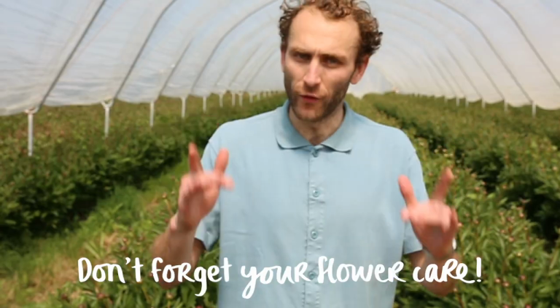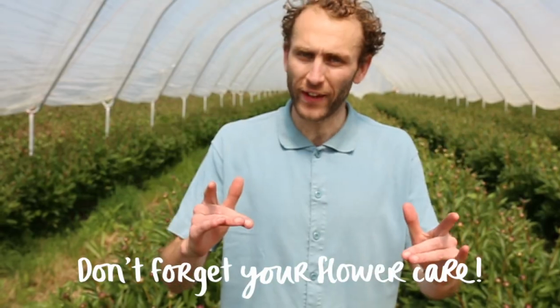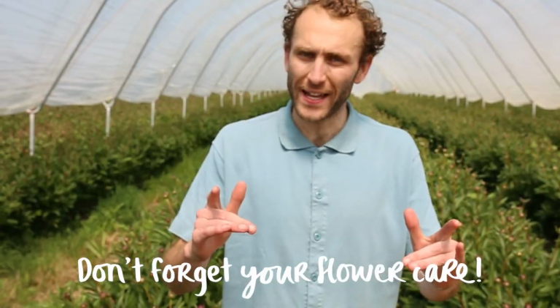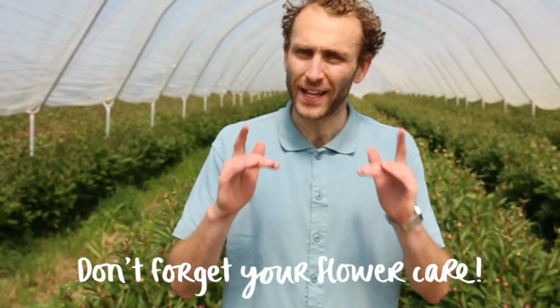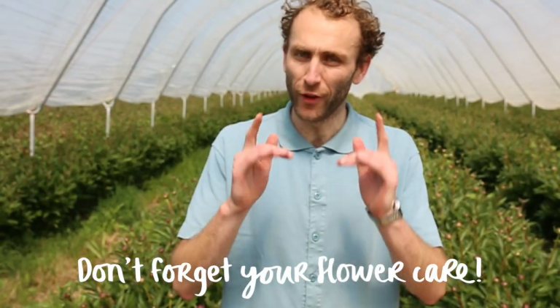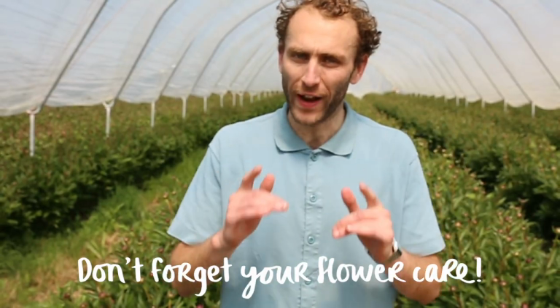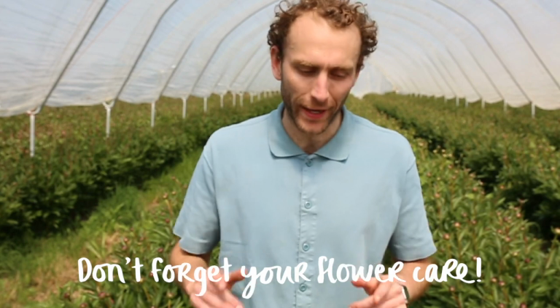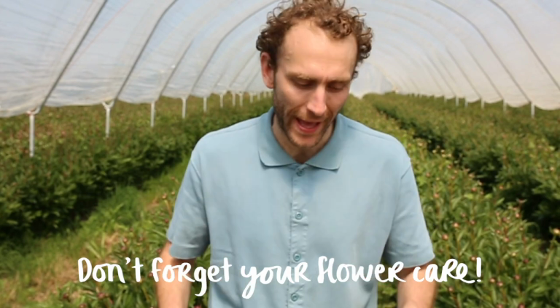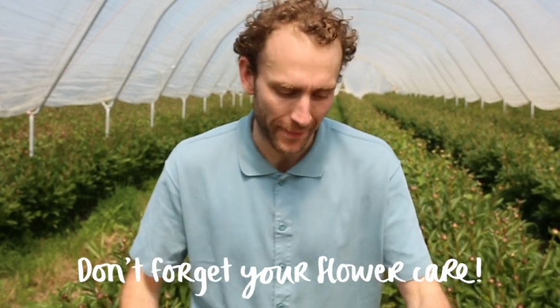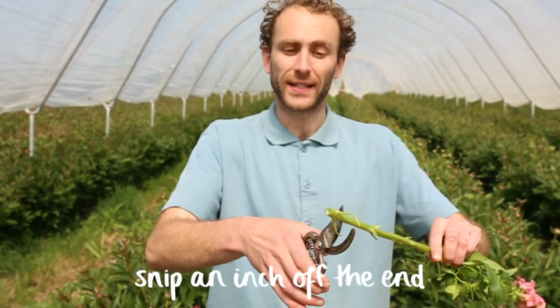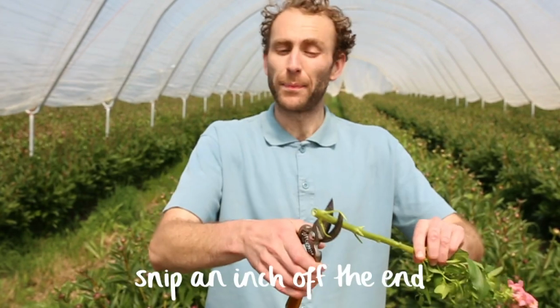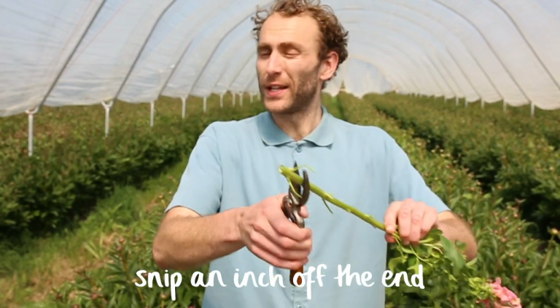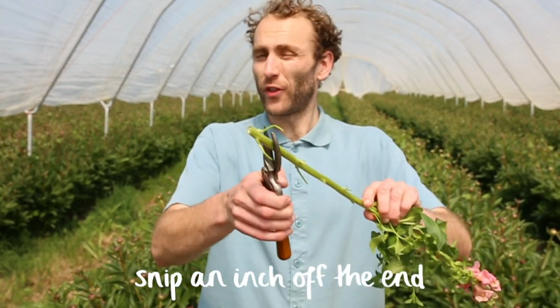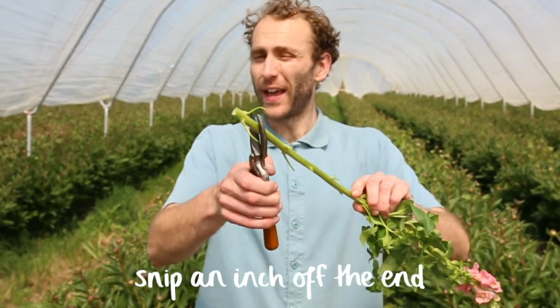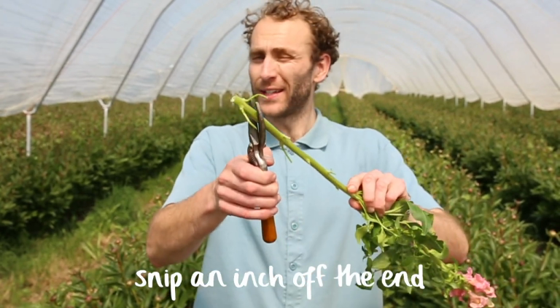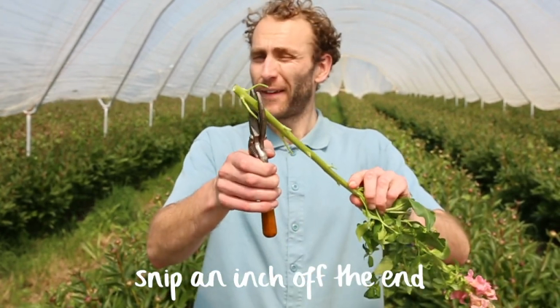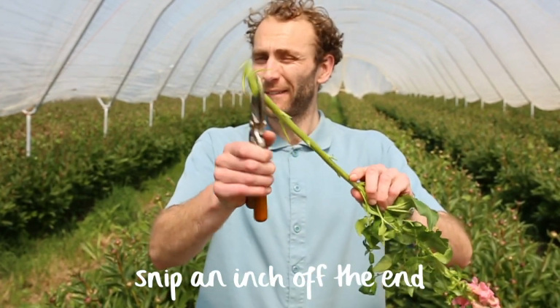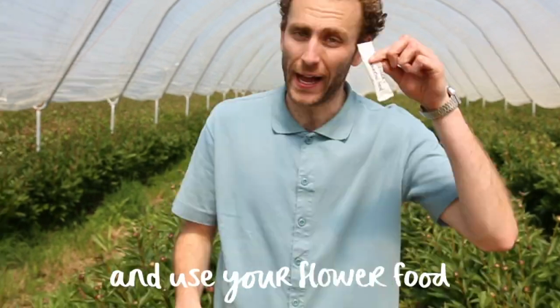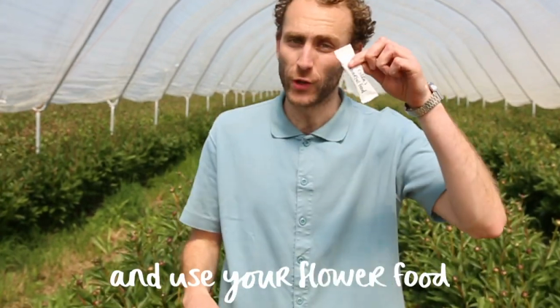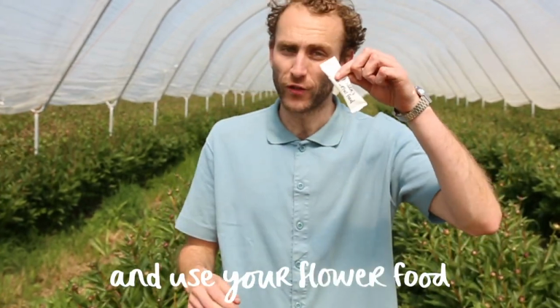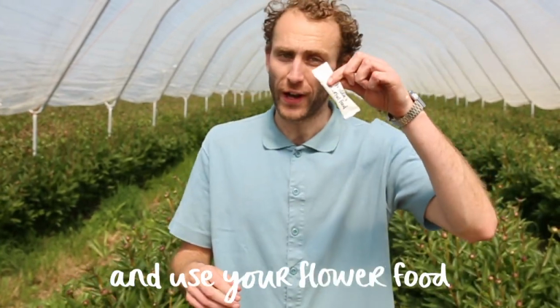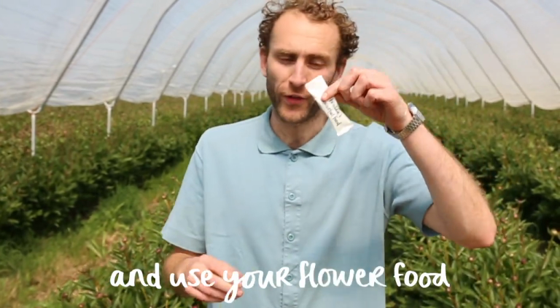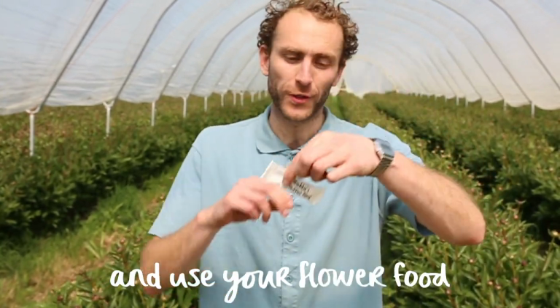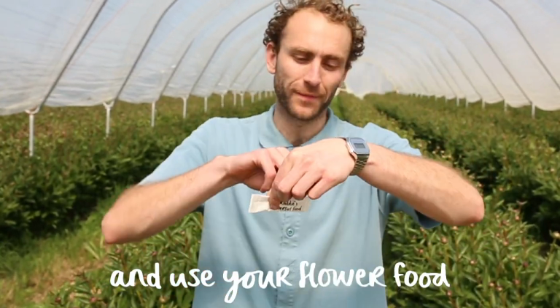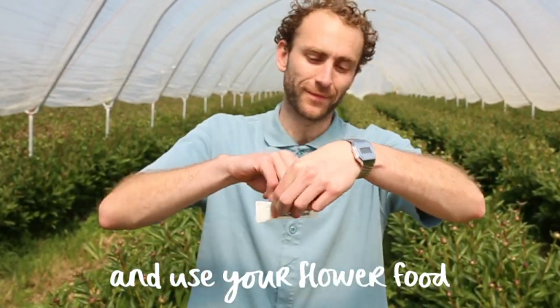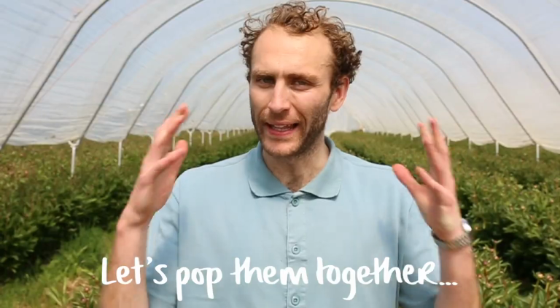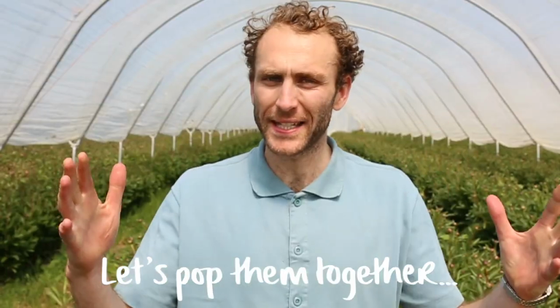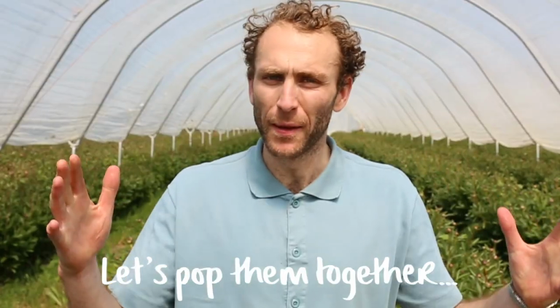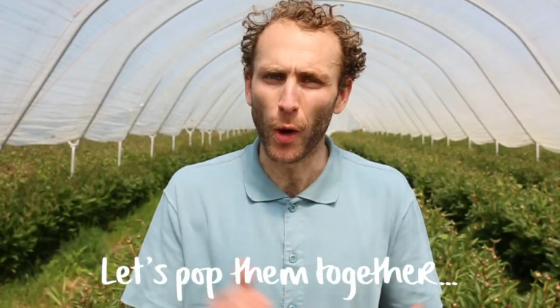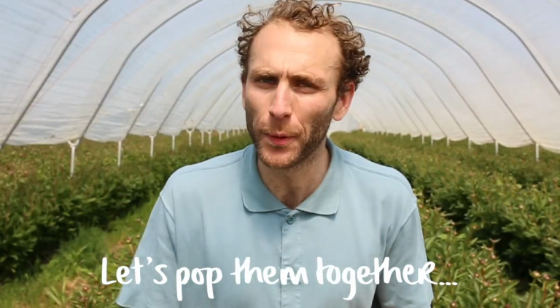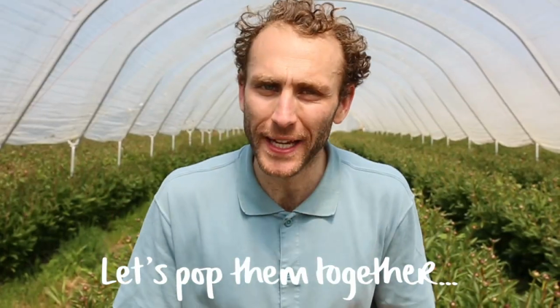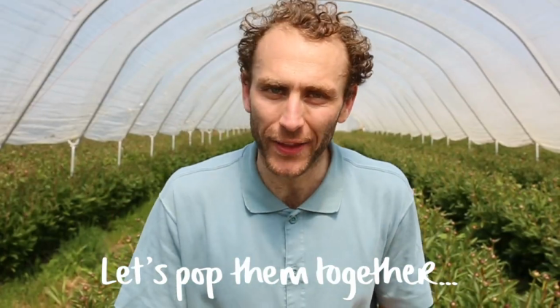Don't forget your flower care. Snip an inch off the end and use your flower food. Let's pop them together.